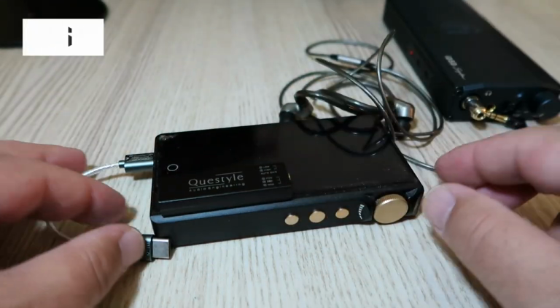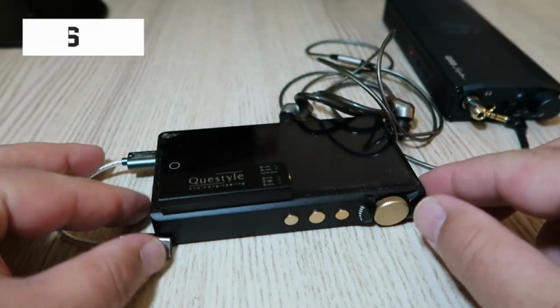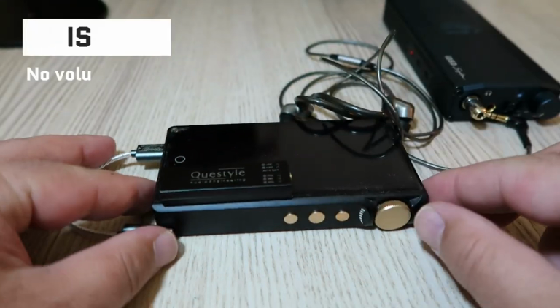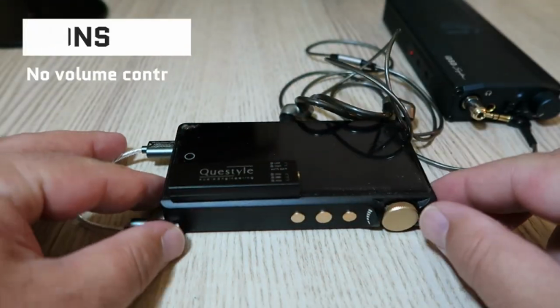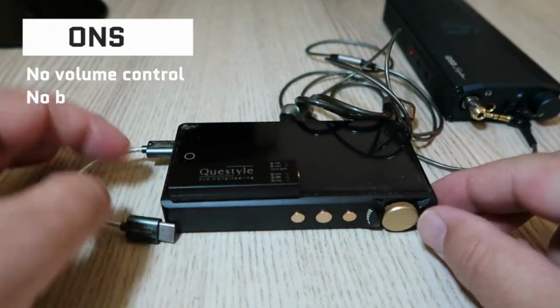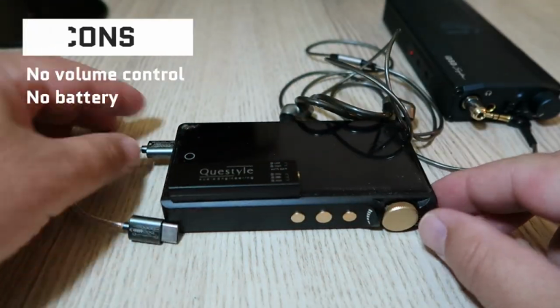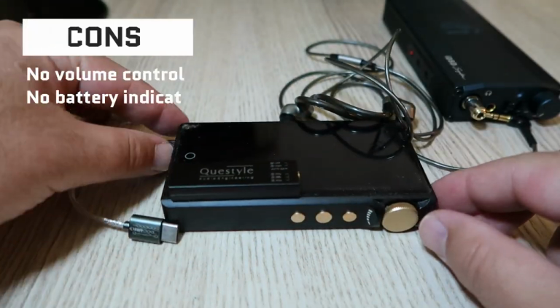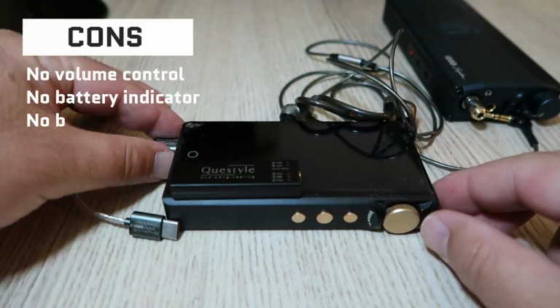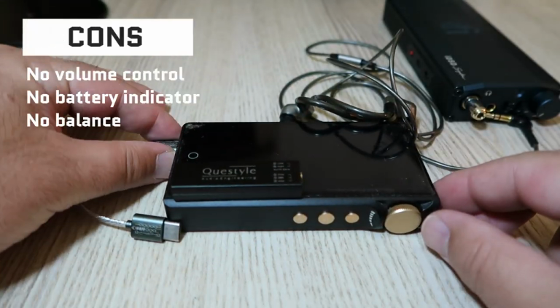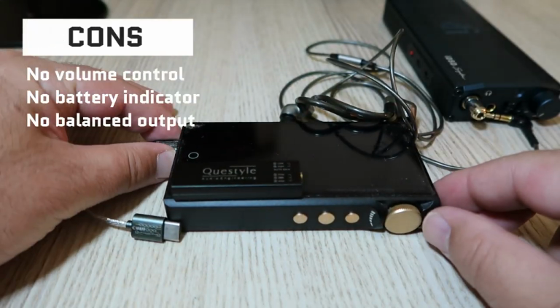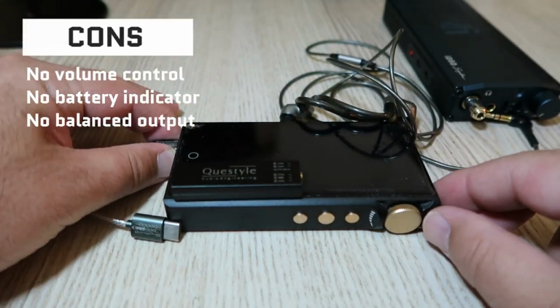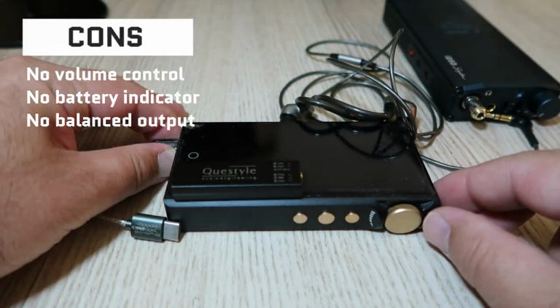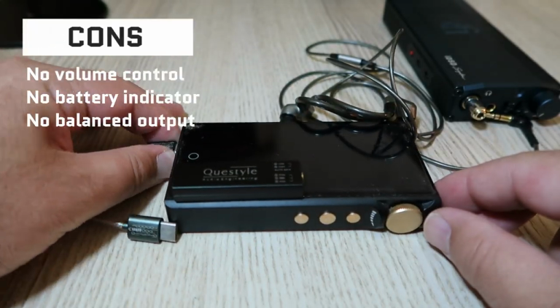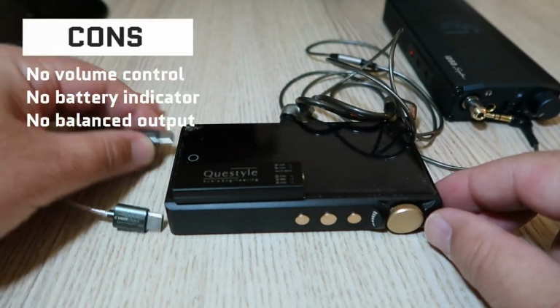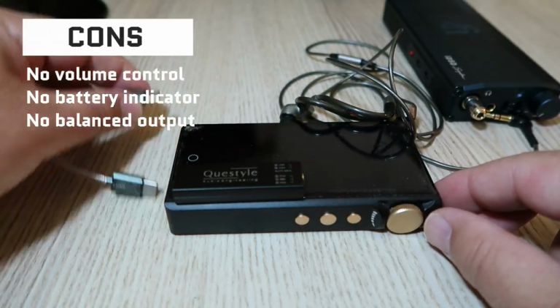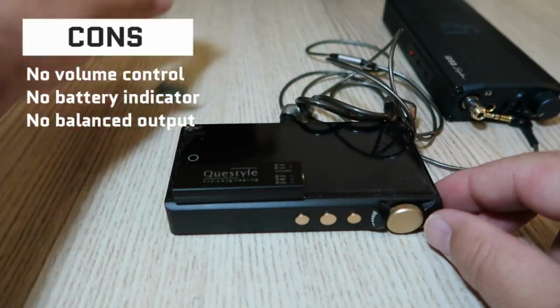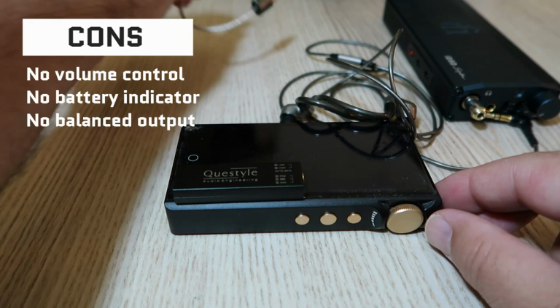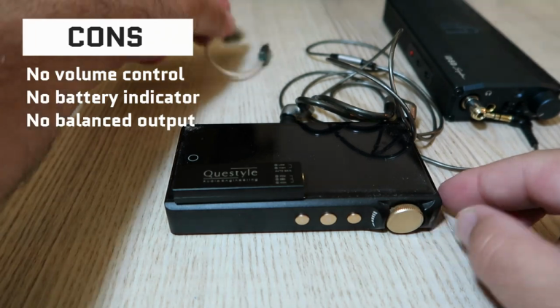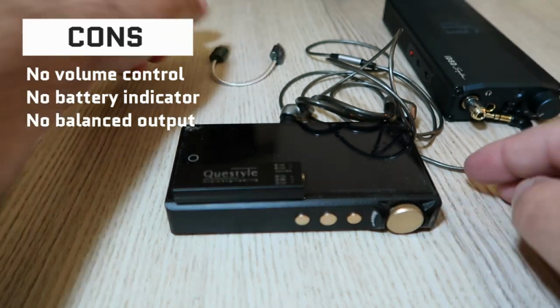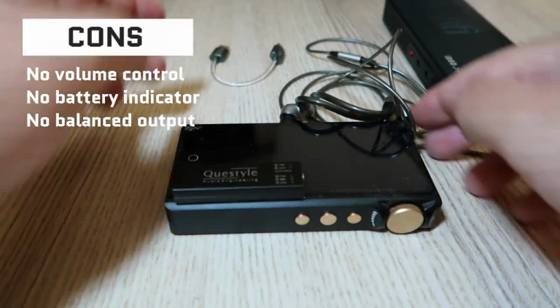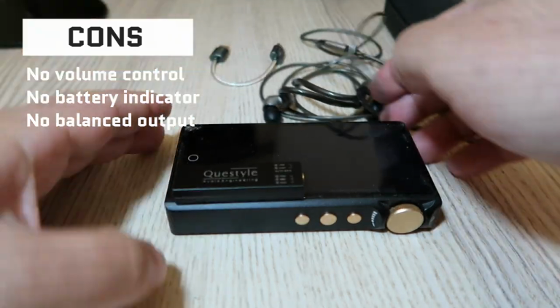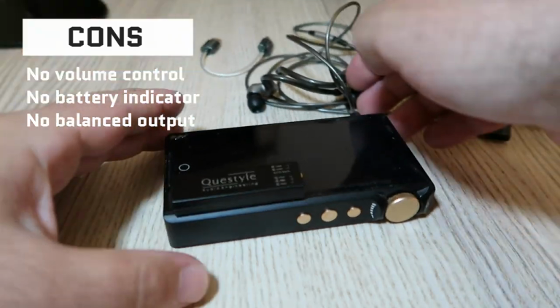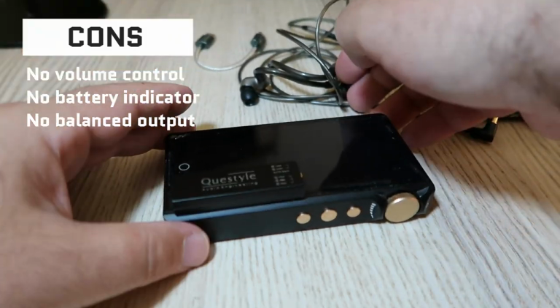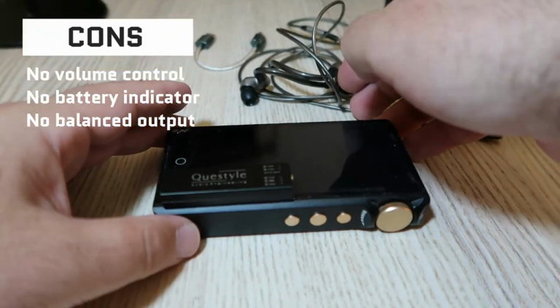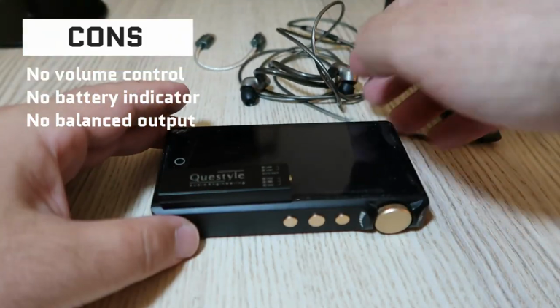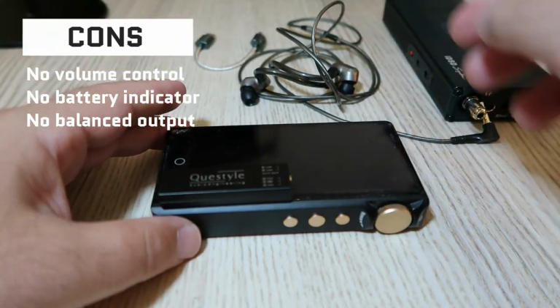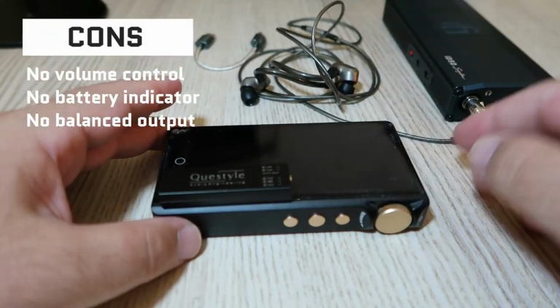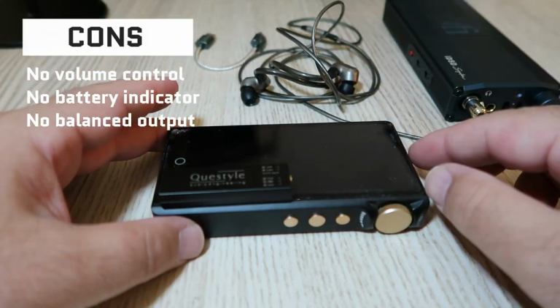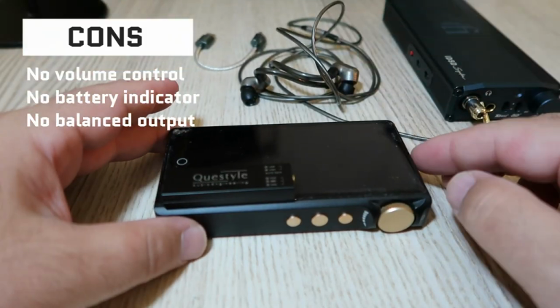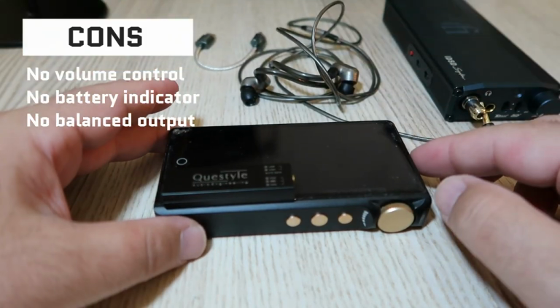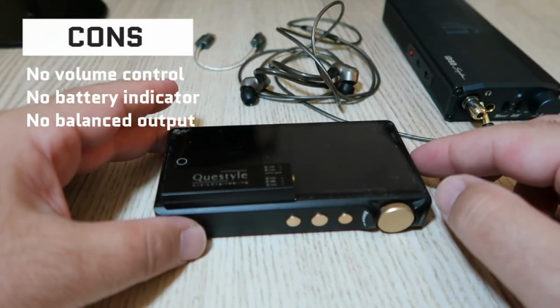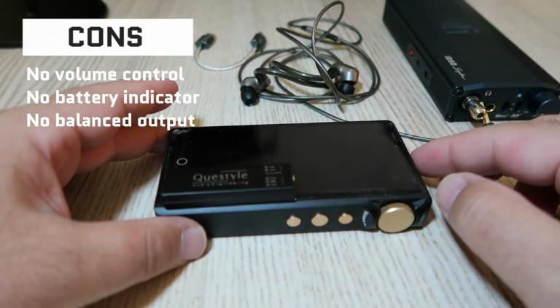Cons: no volume control, no battery indicator, no balanced output.